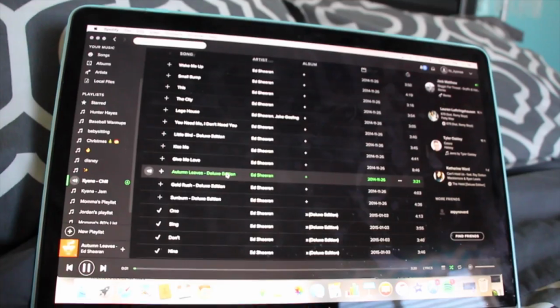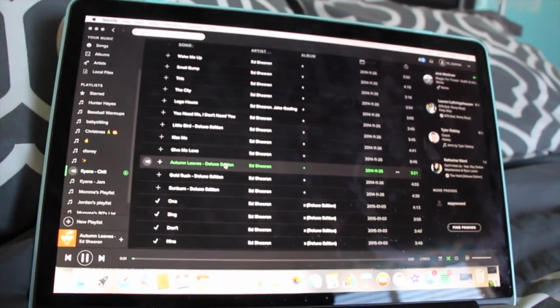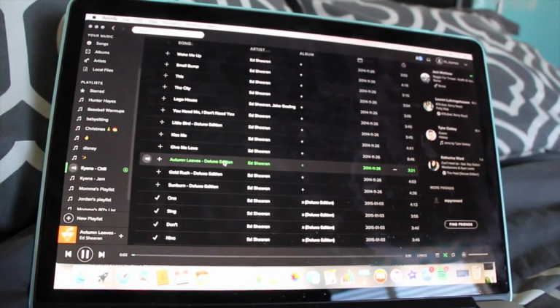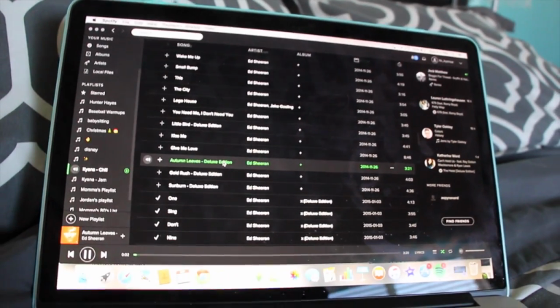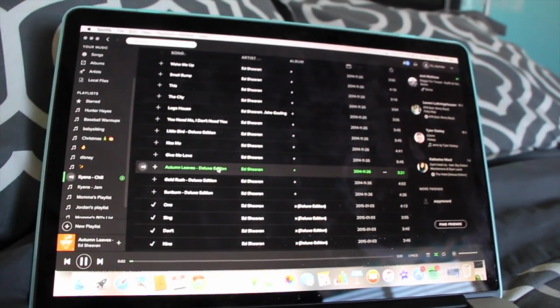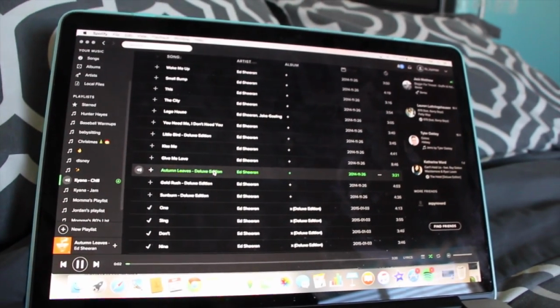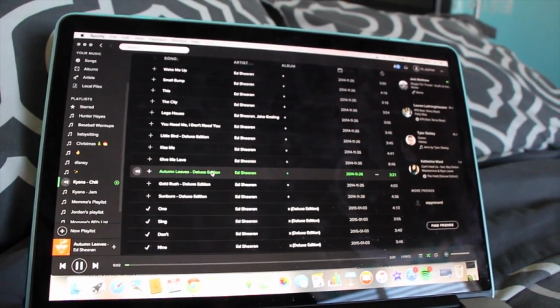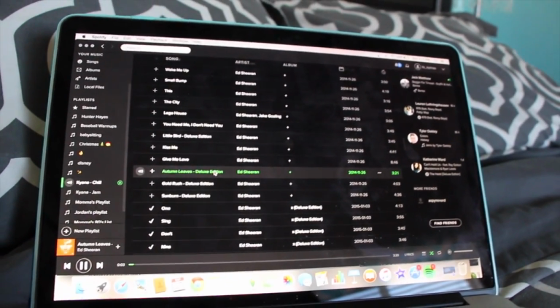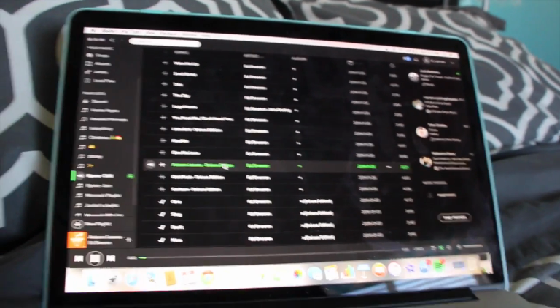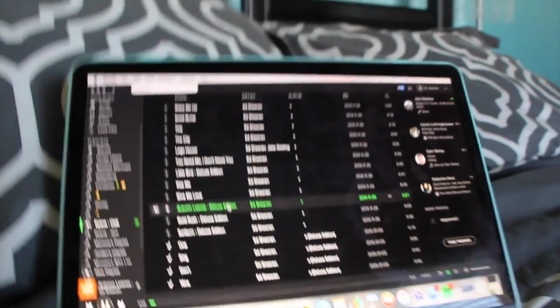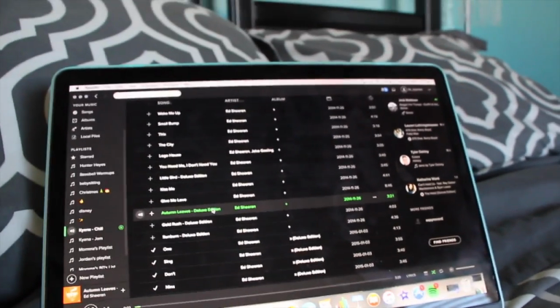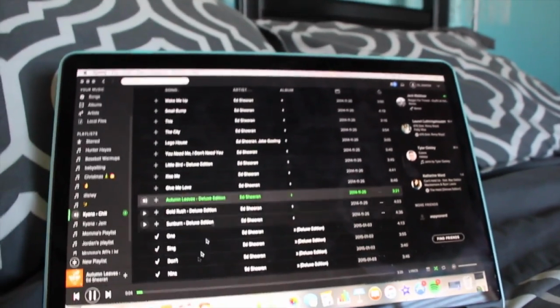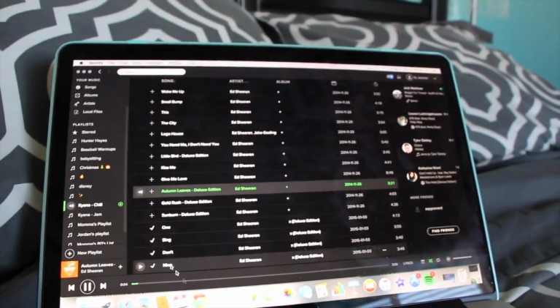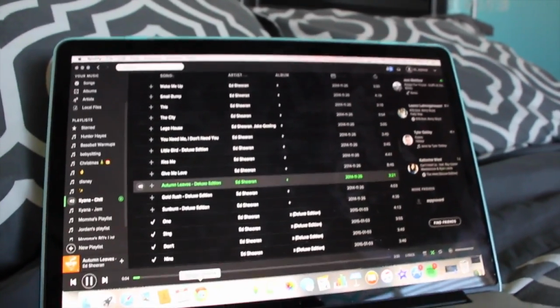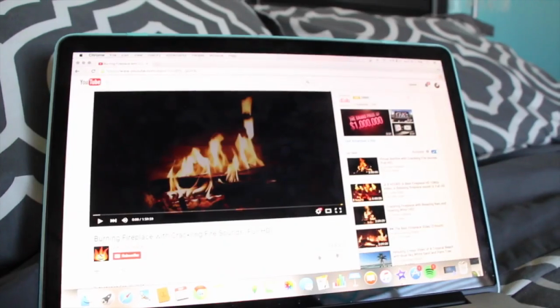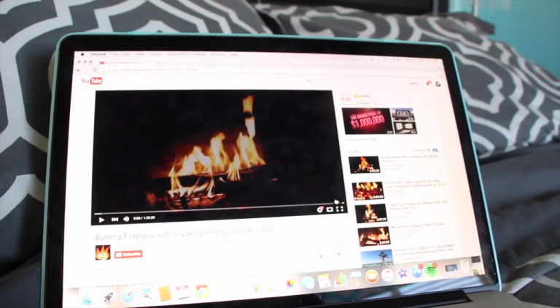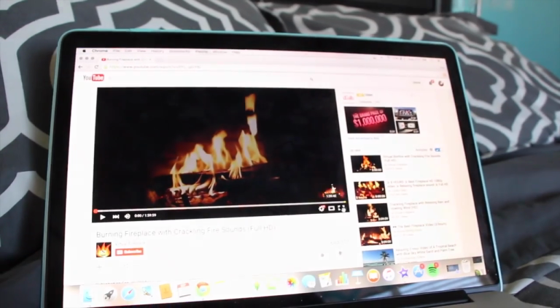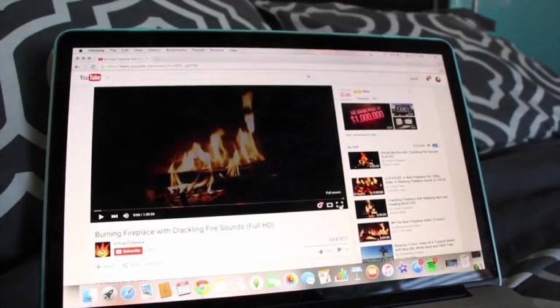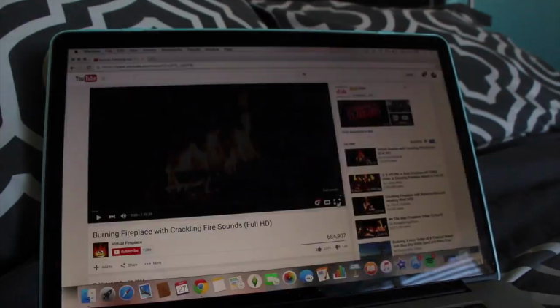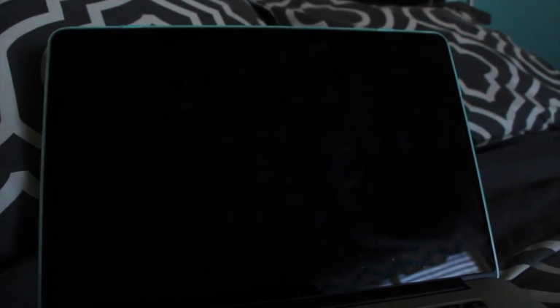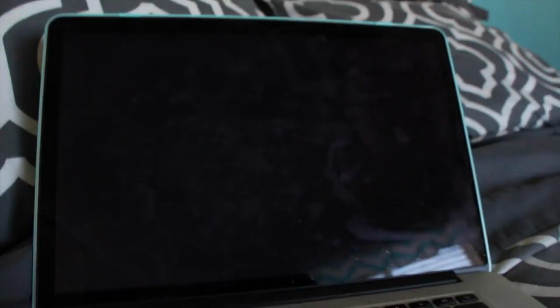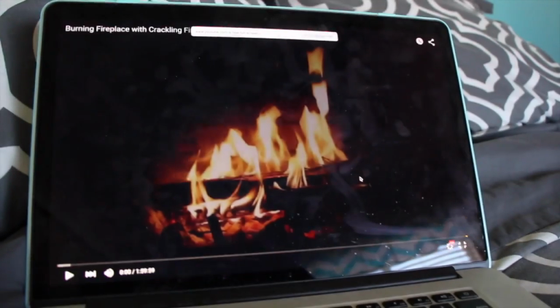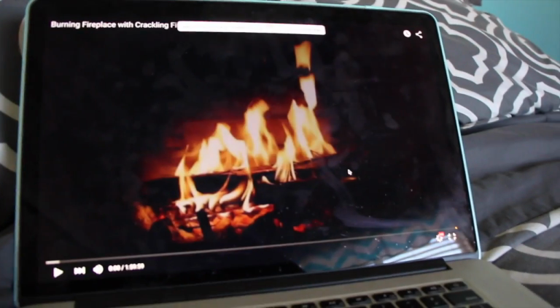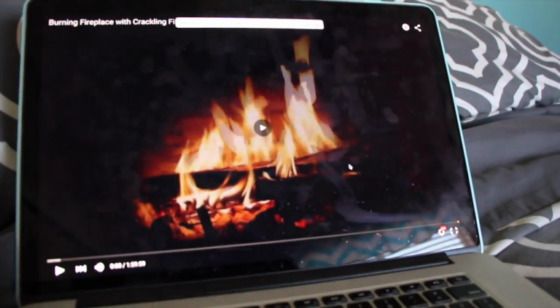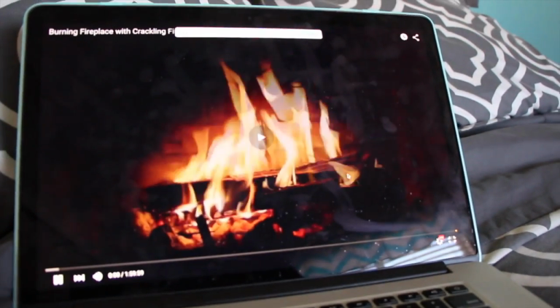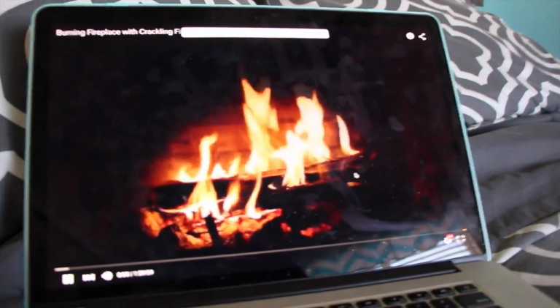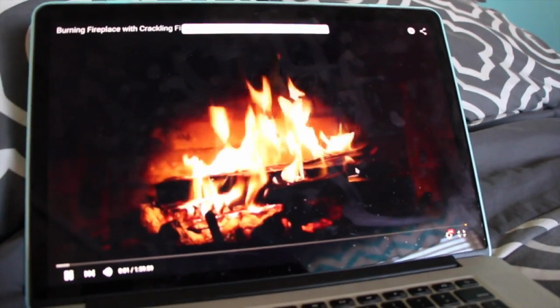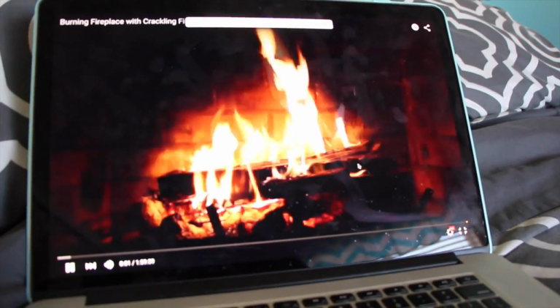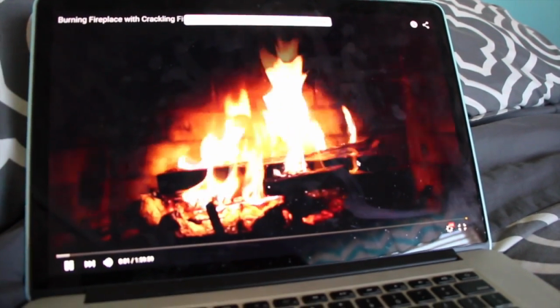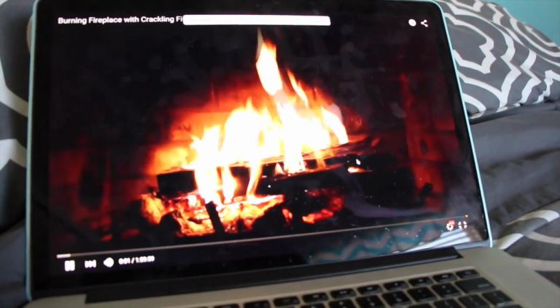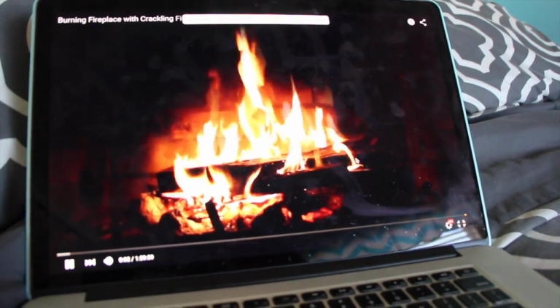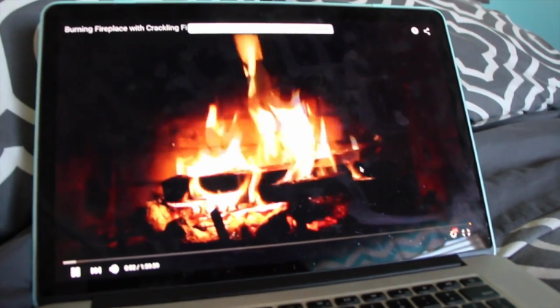Then you can go ahead and turn on your favorite fall music — I love listening to Ed Sheeran — and pull up your fake fireplace from YouTube and just chill out.